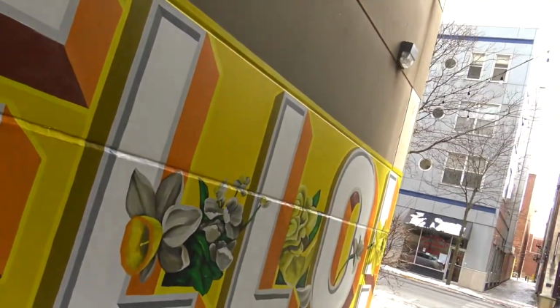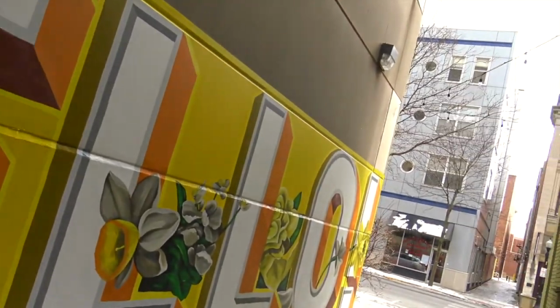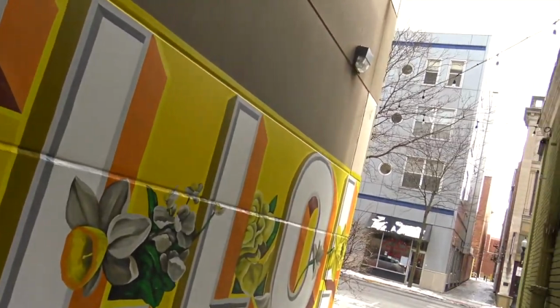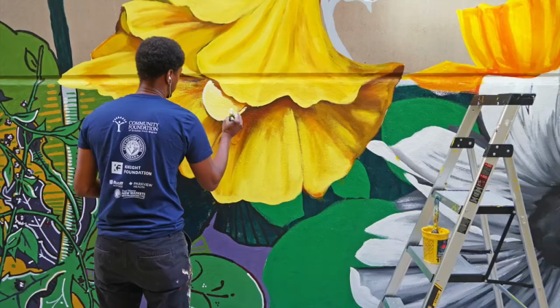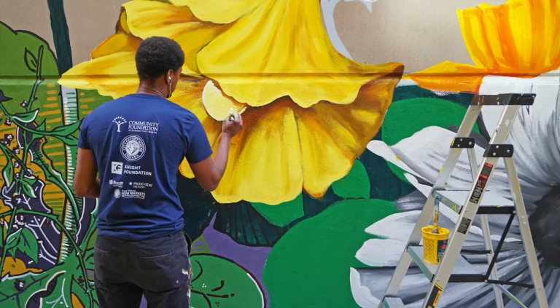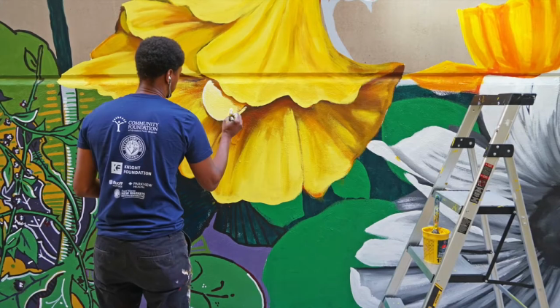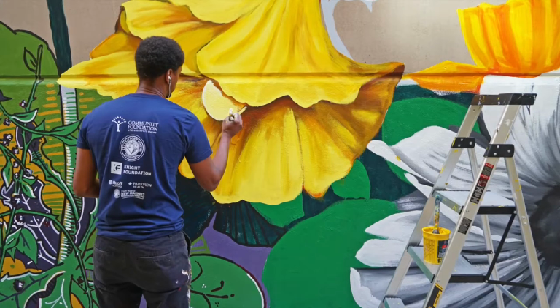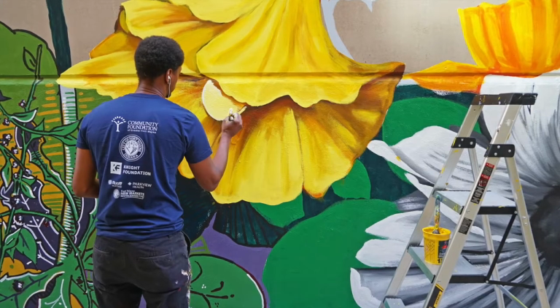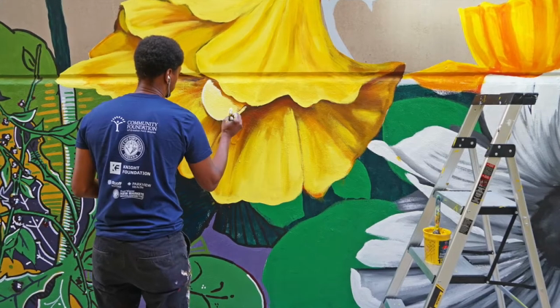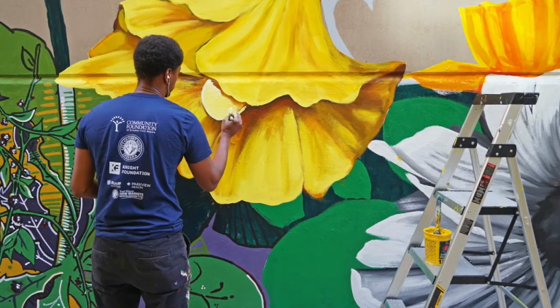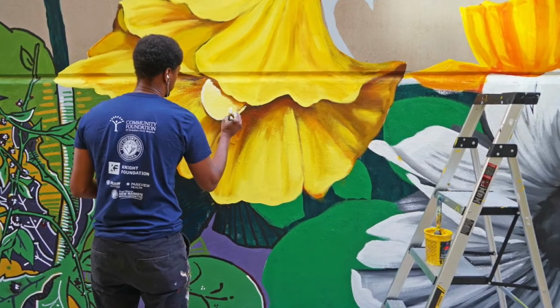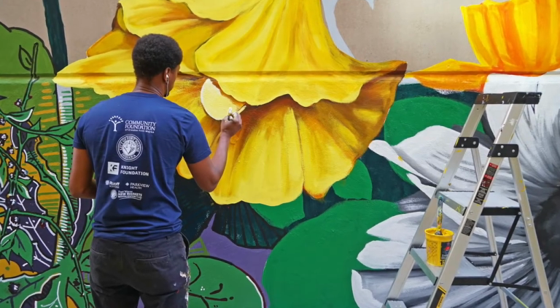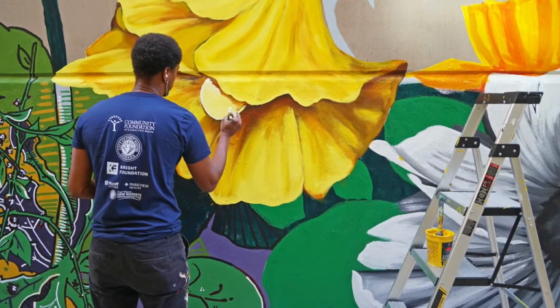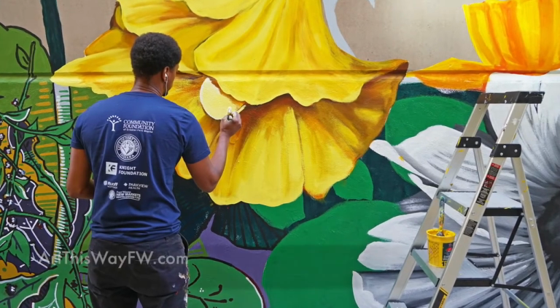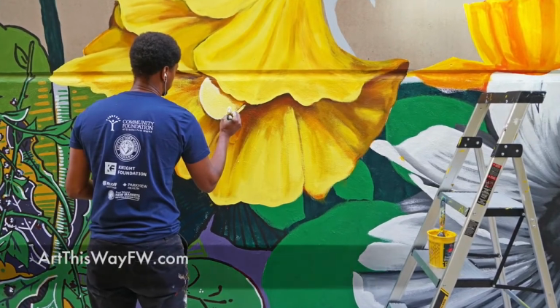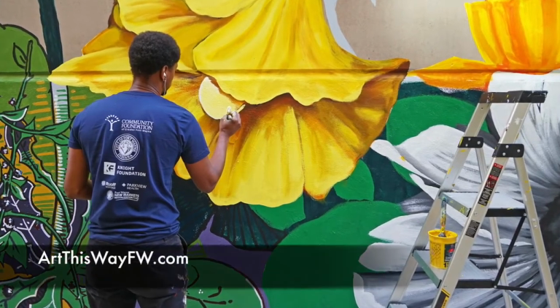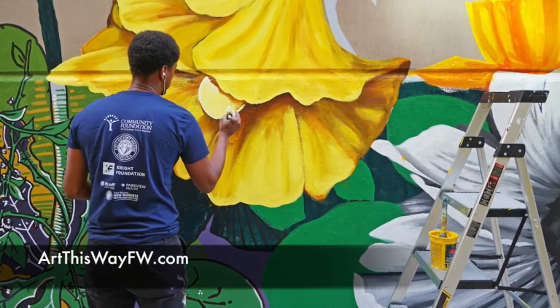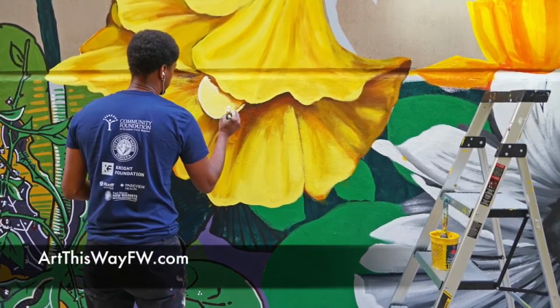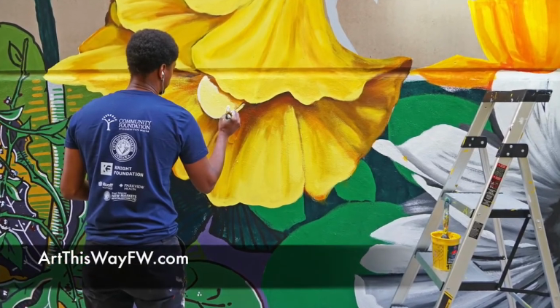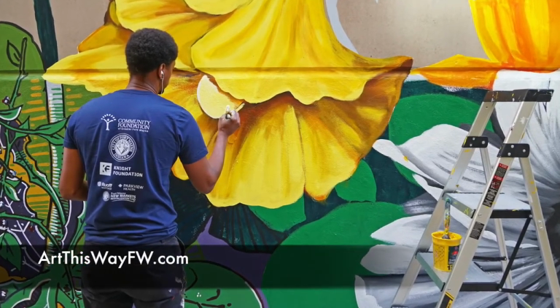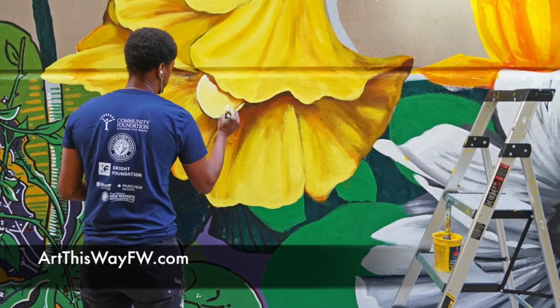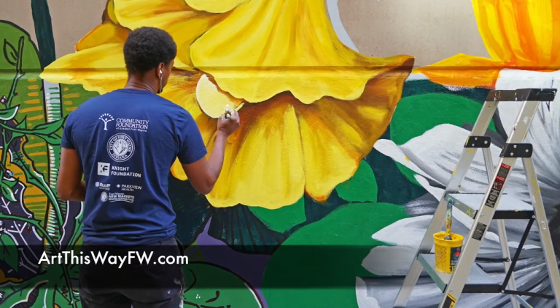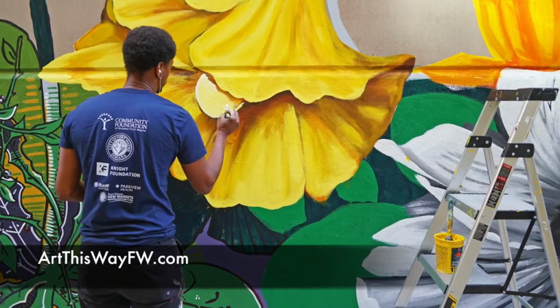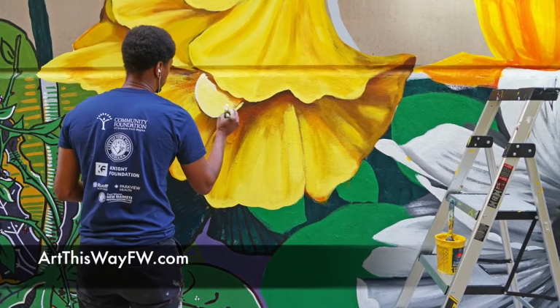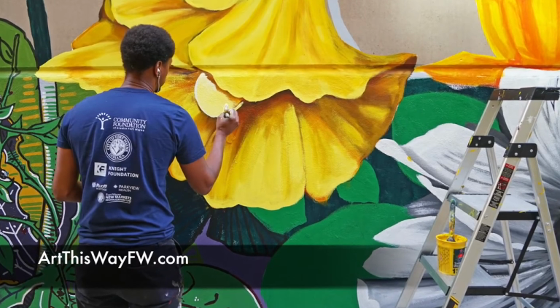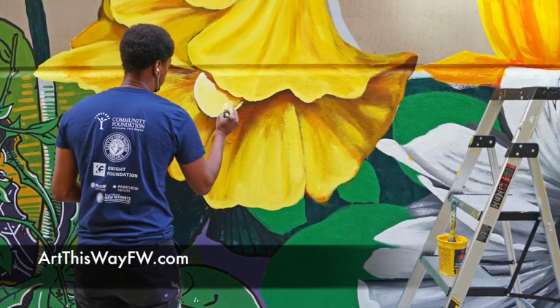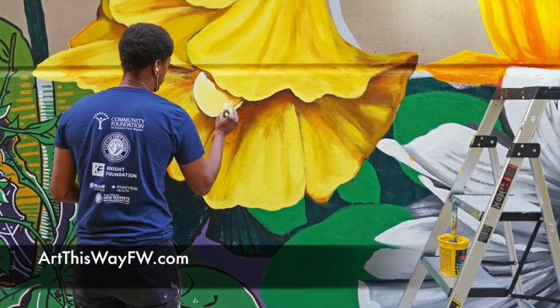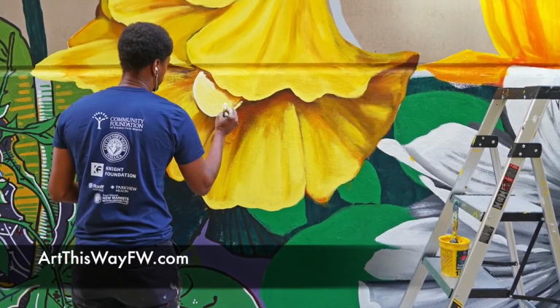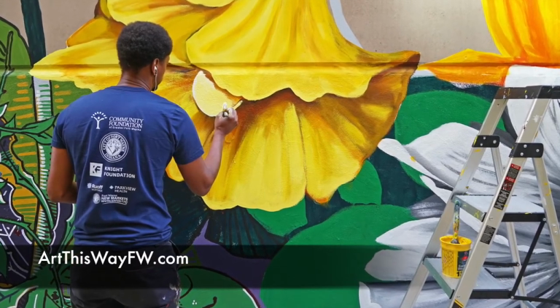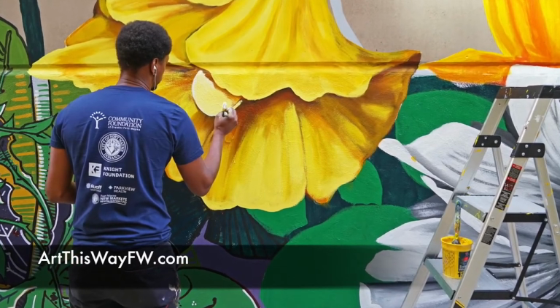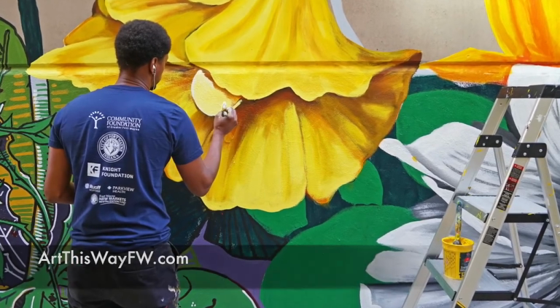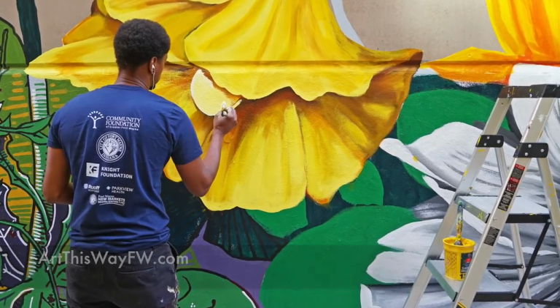For more information, please visit artthiswayfw.com.